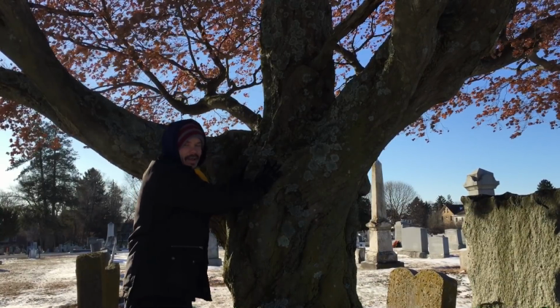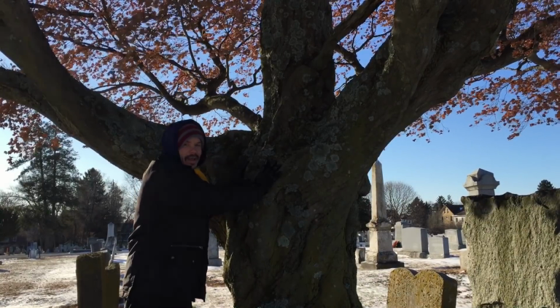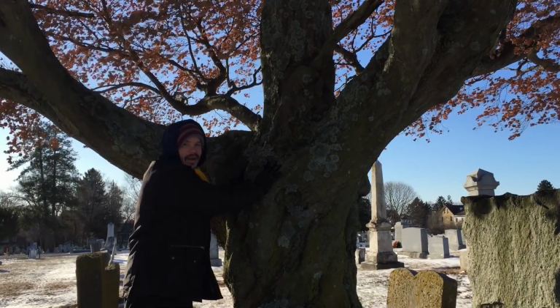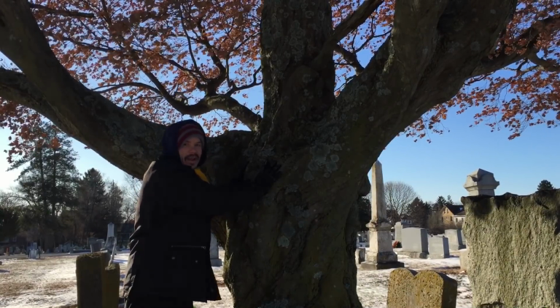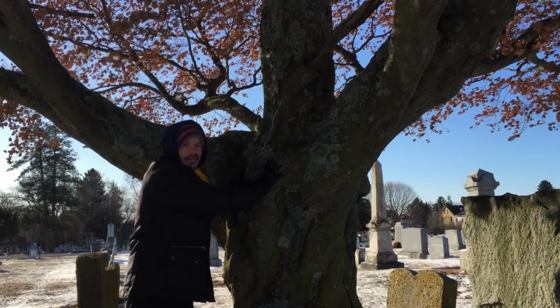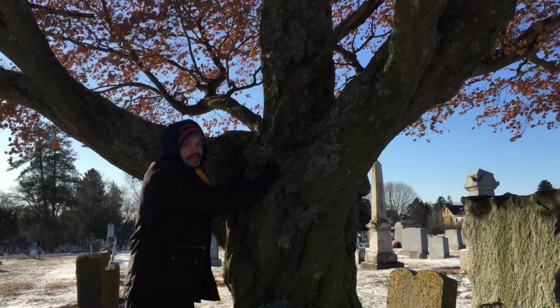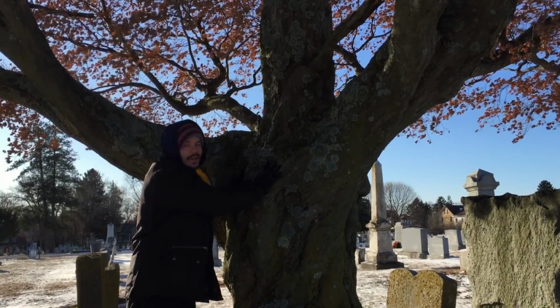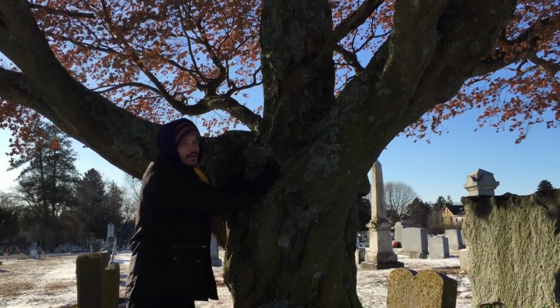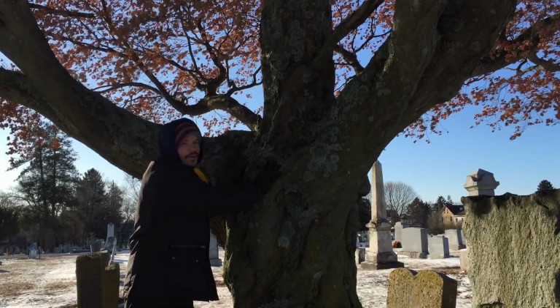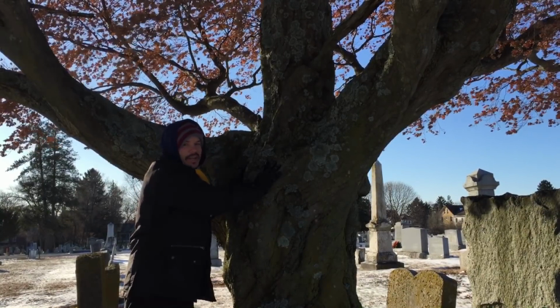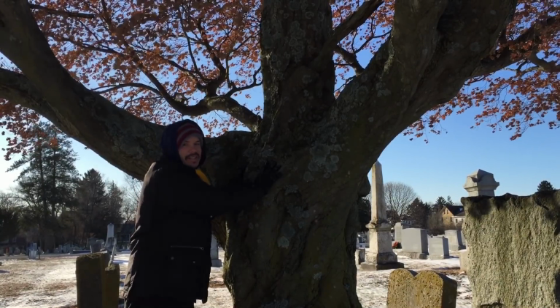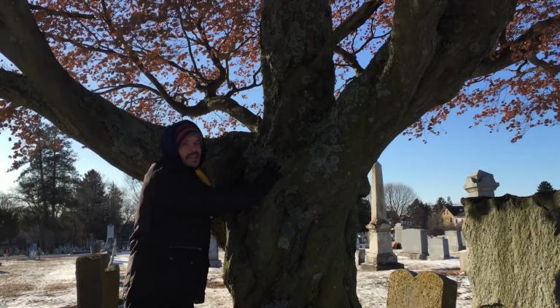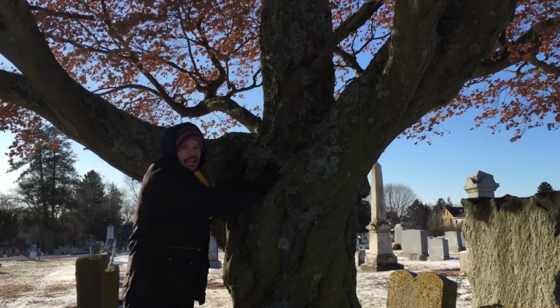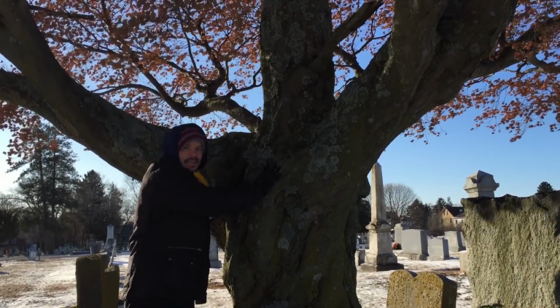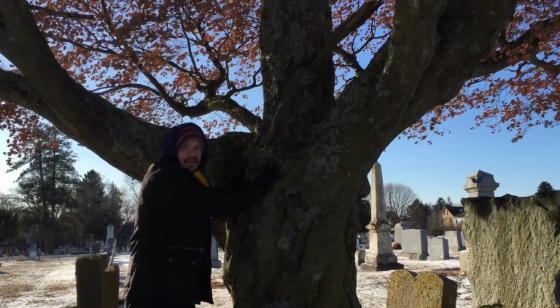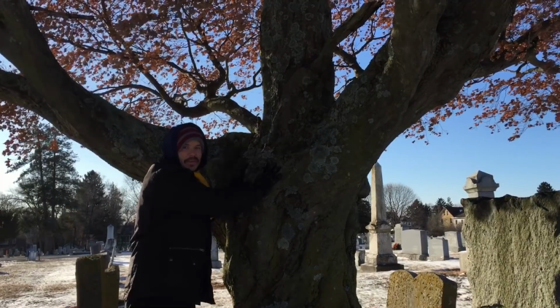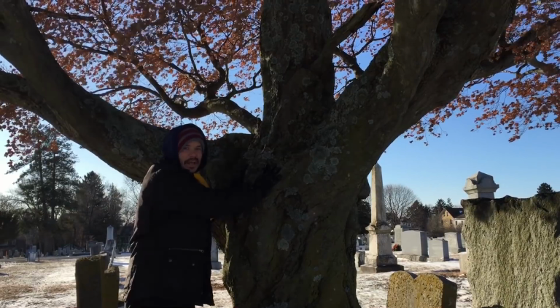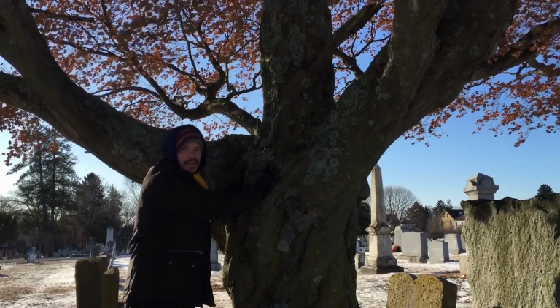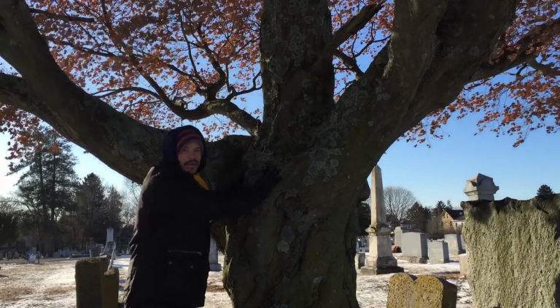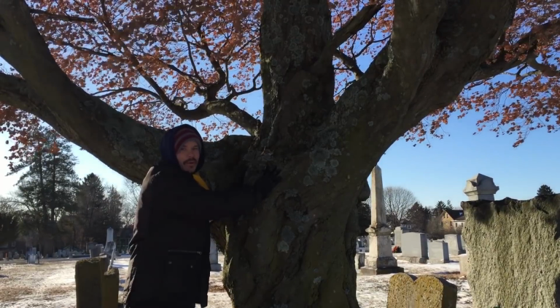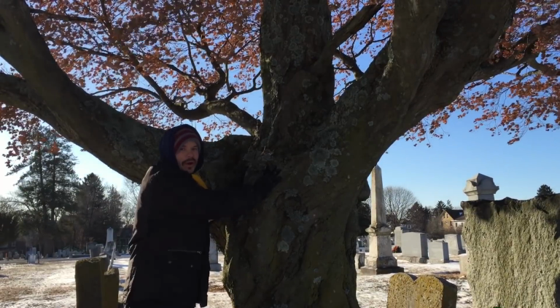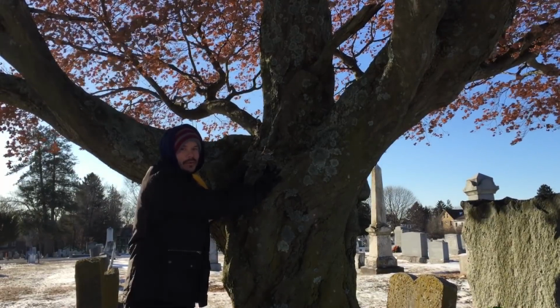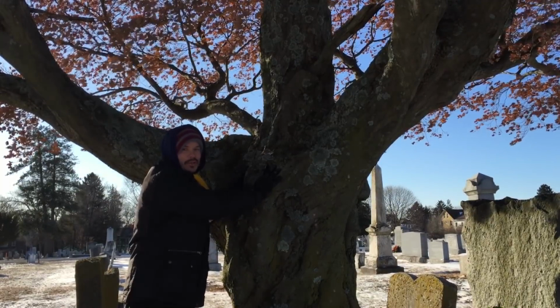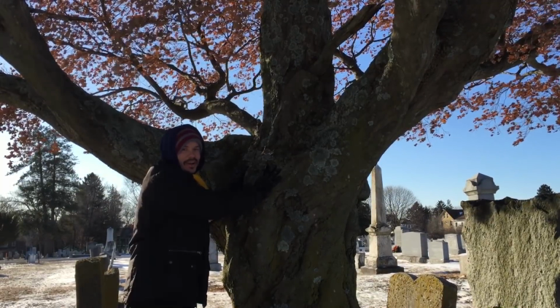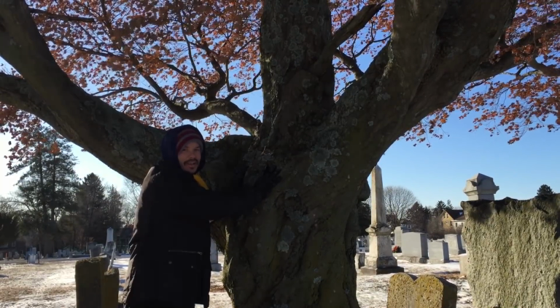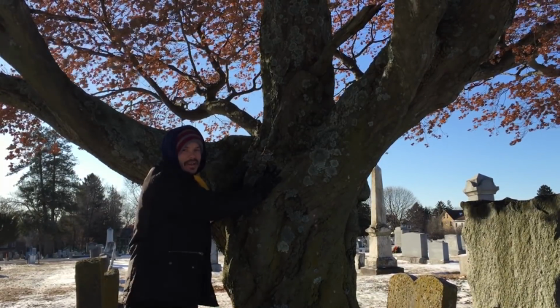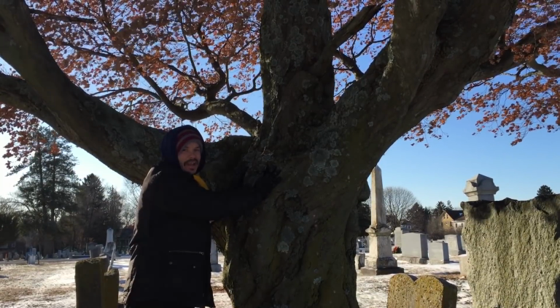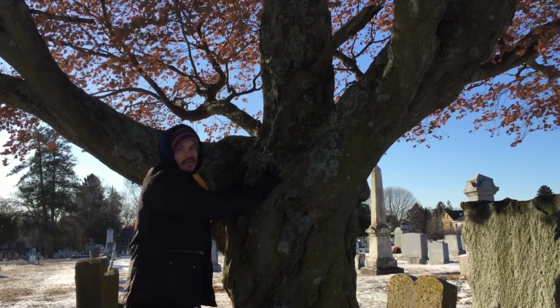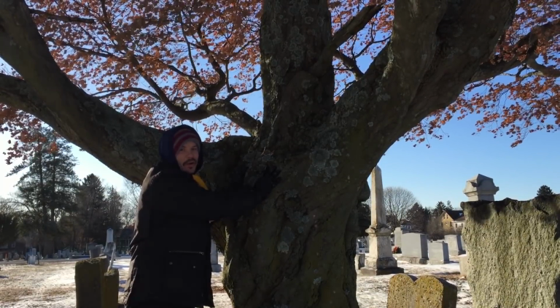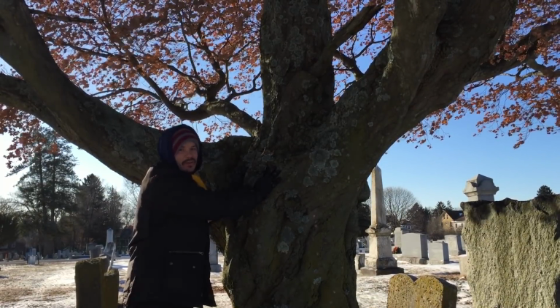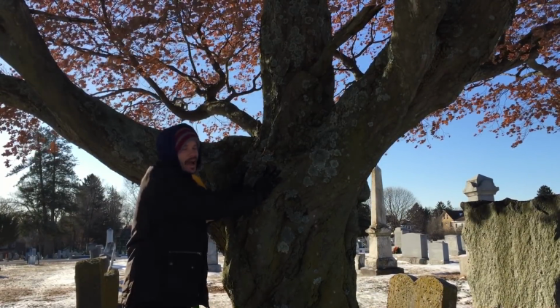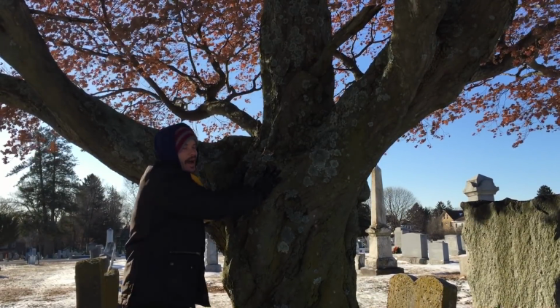Here I am, zero degrees, sucking up the energy from the weirwood tree, Game of Thrones style.